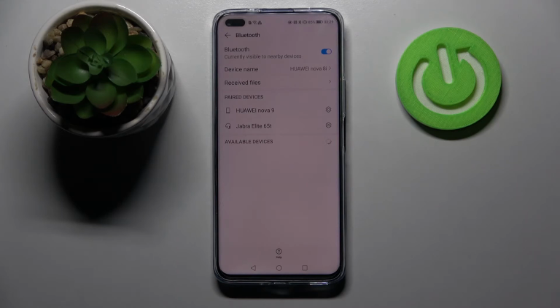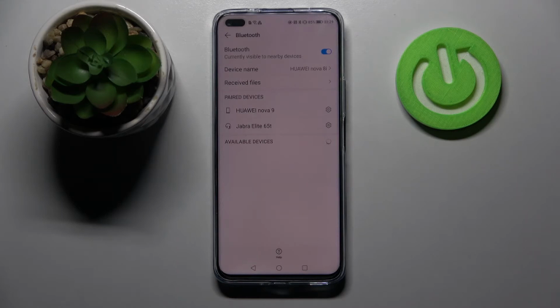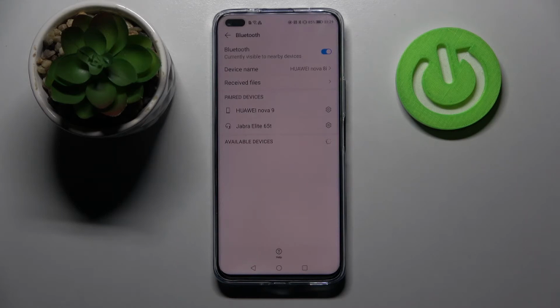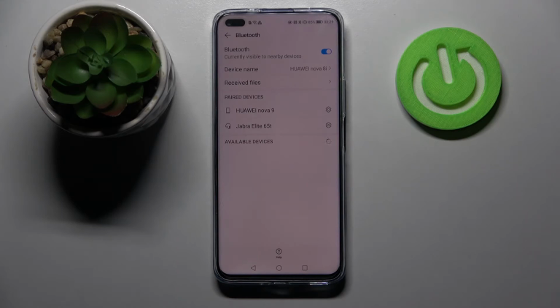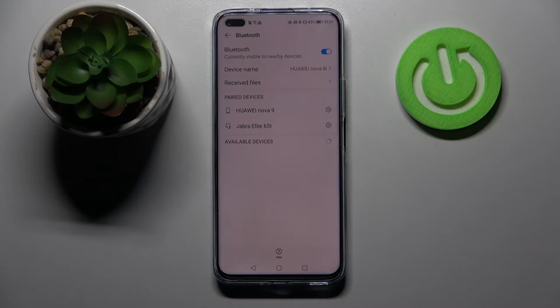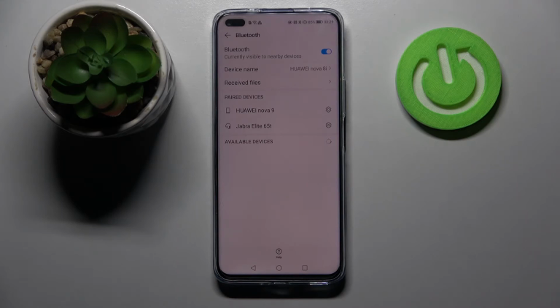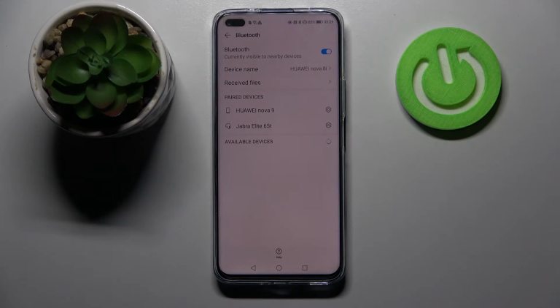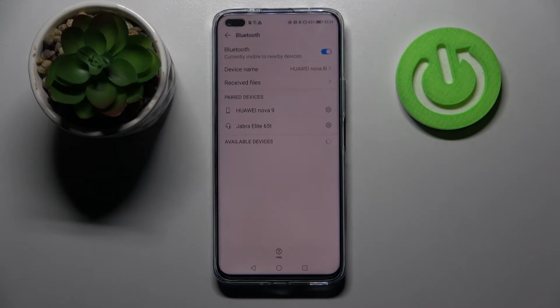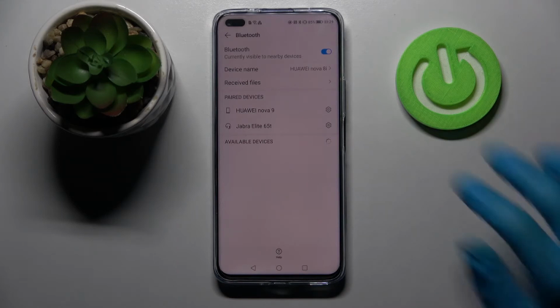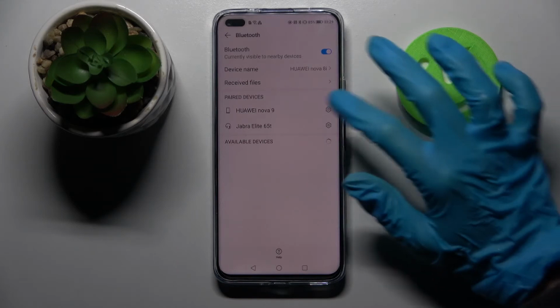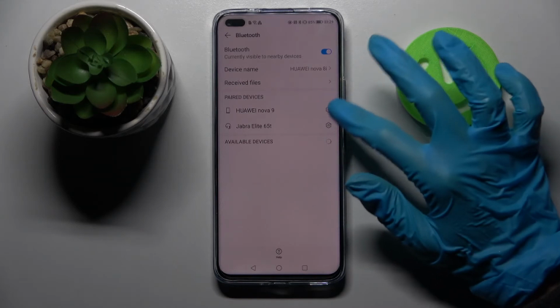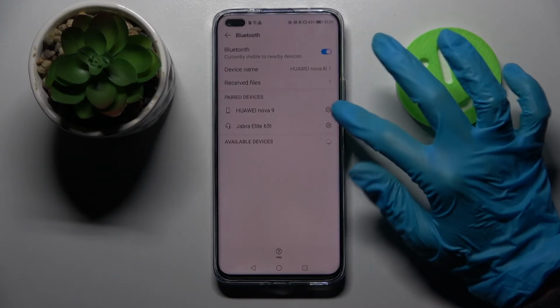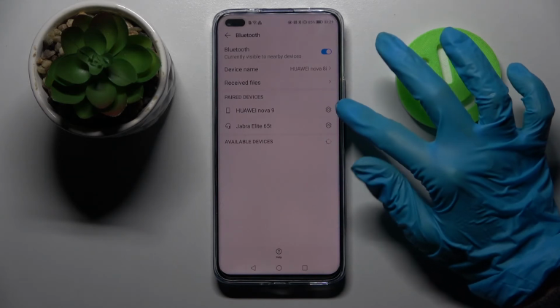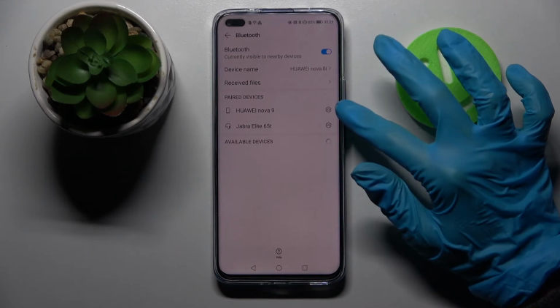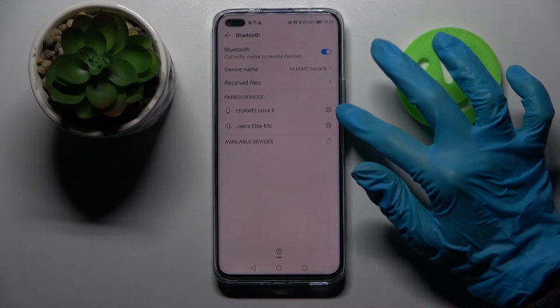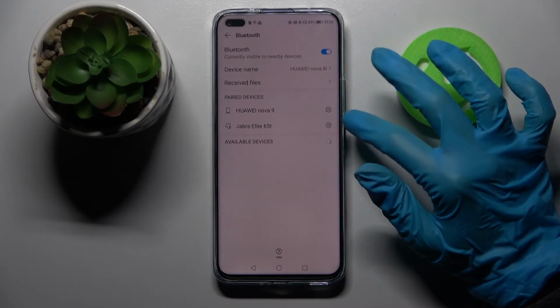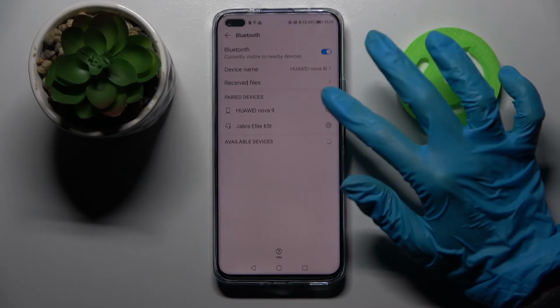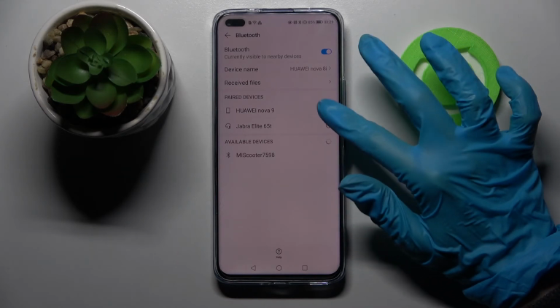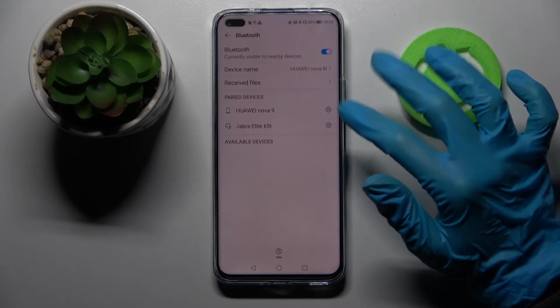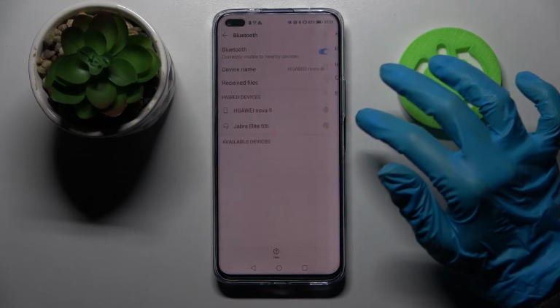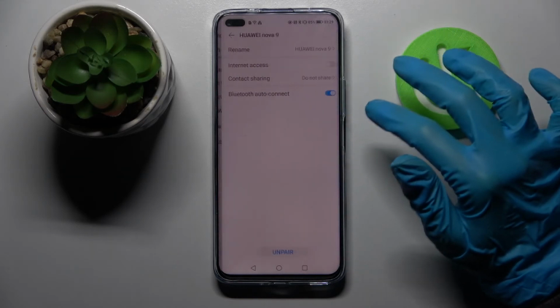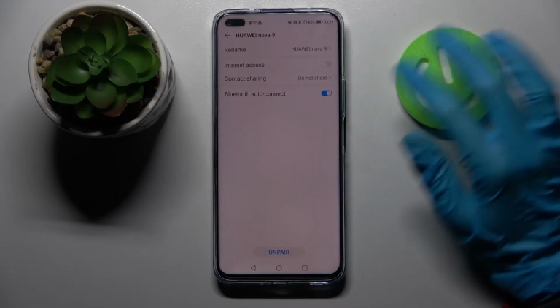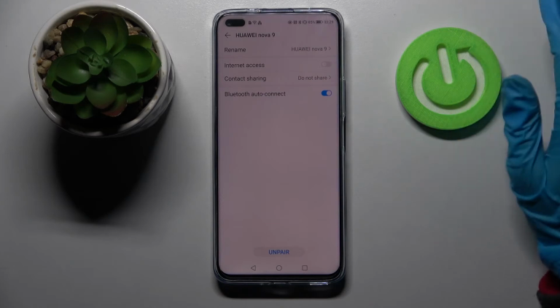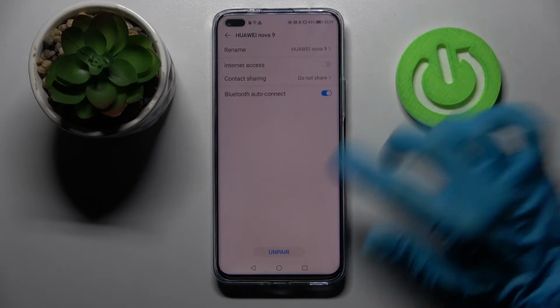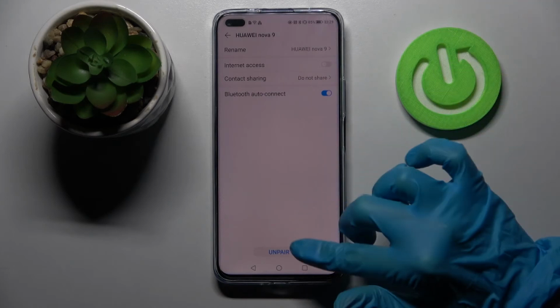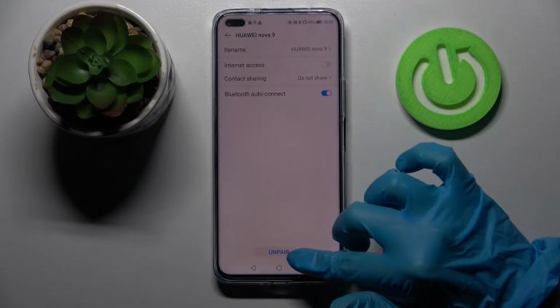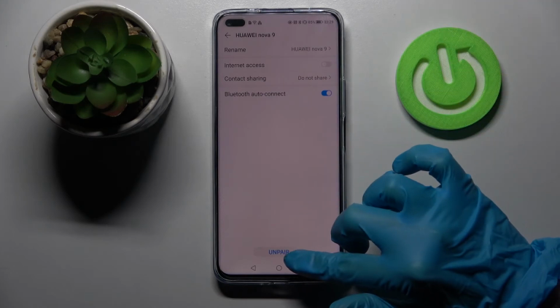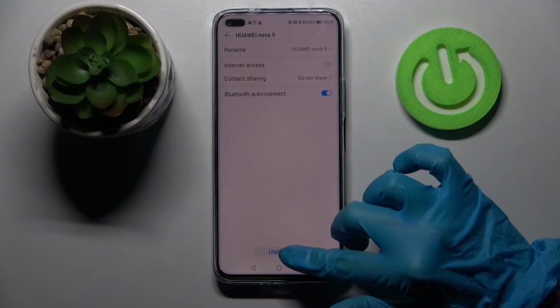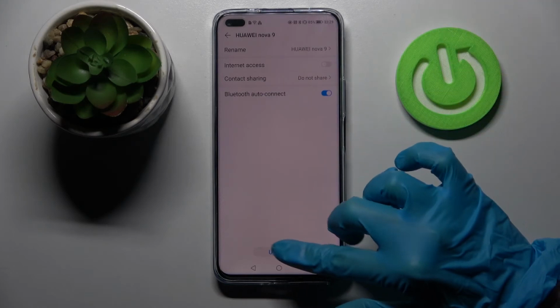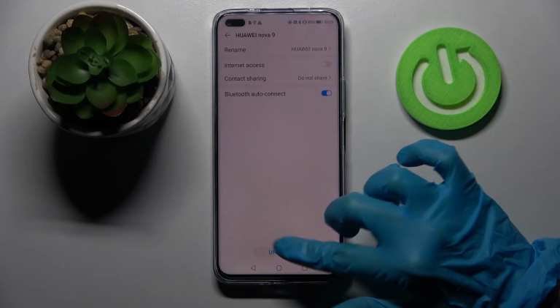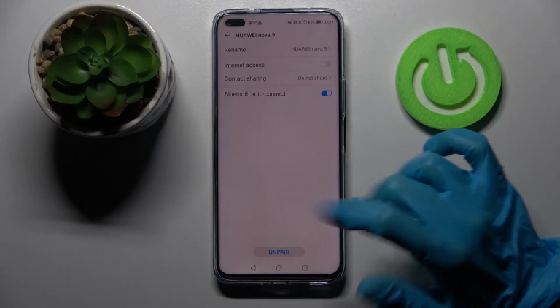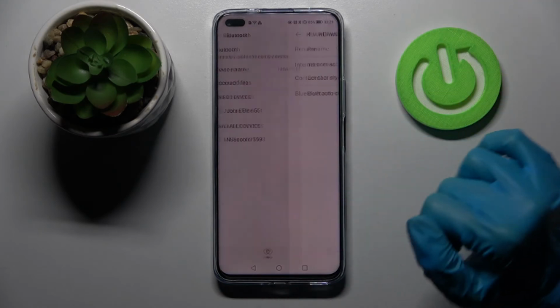If you wish to disconnect them, you have to click on the little gear icon next to the device and tap on Unpair.